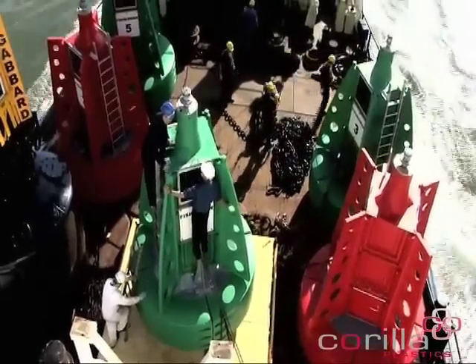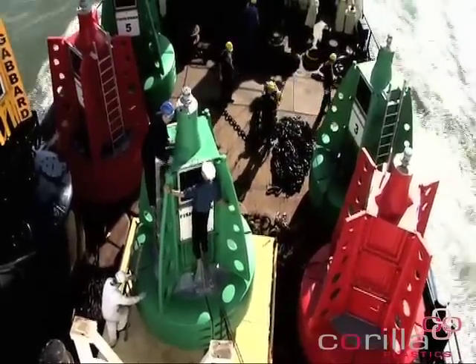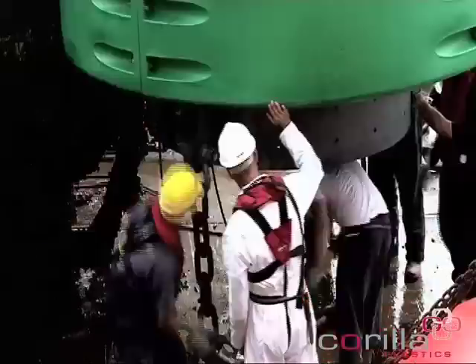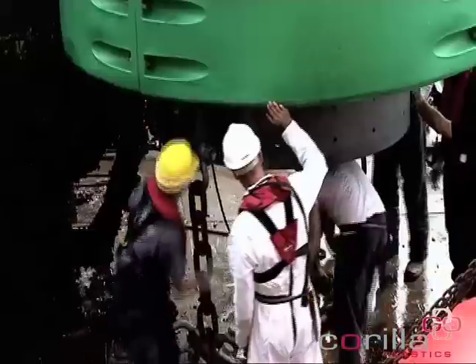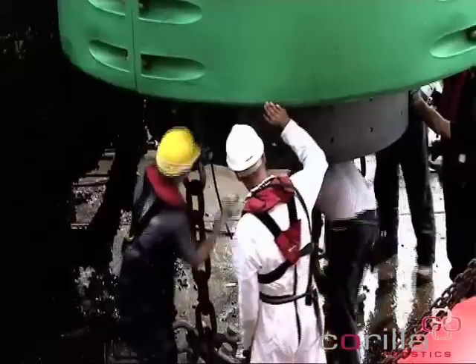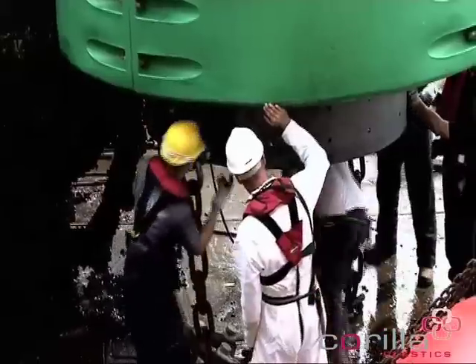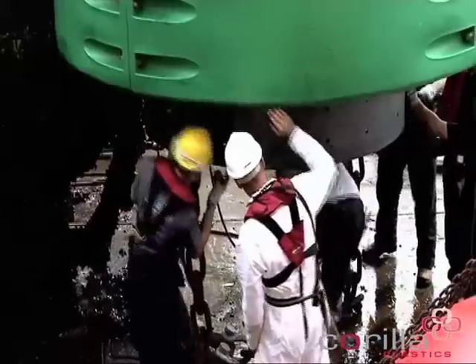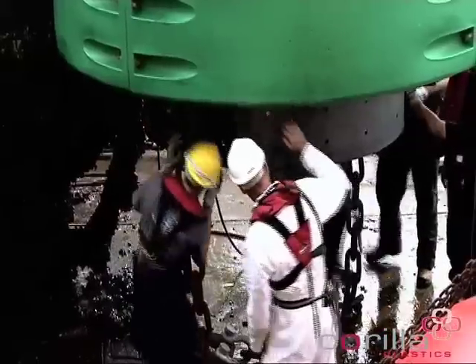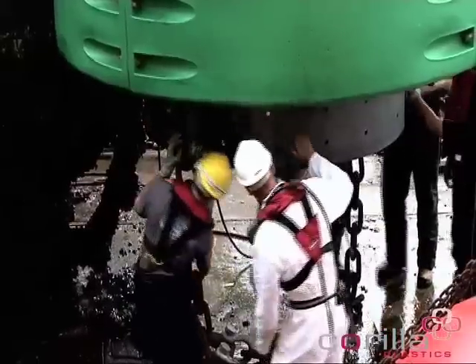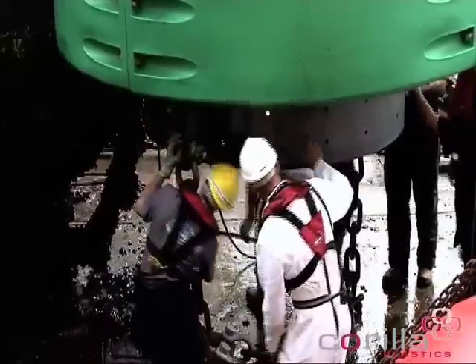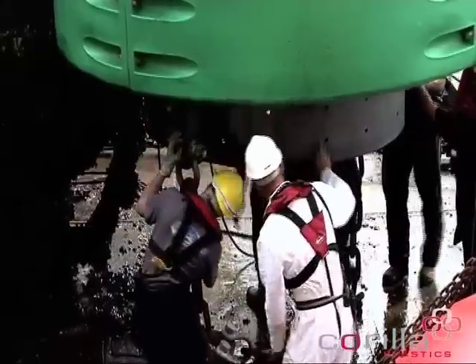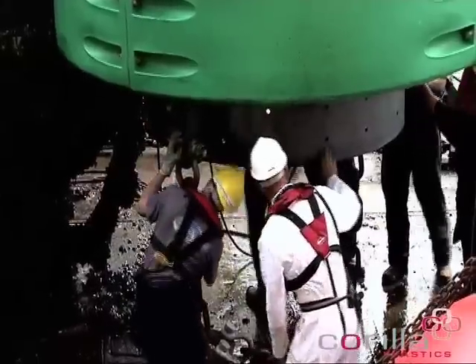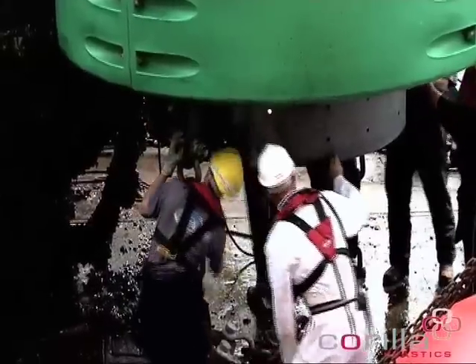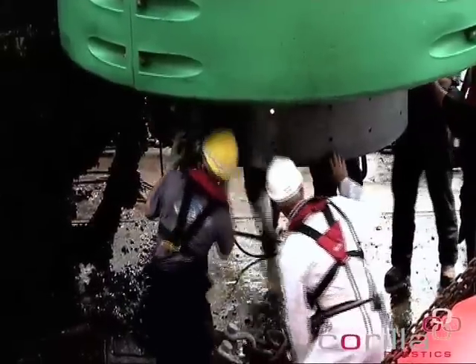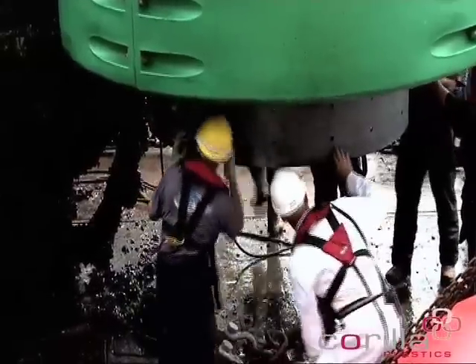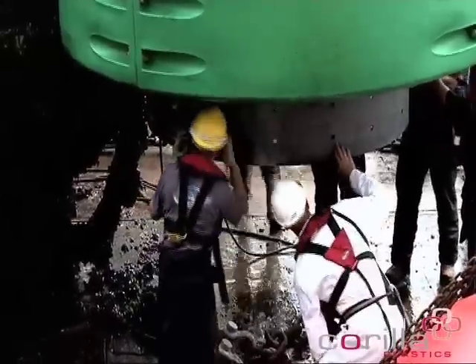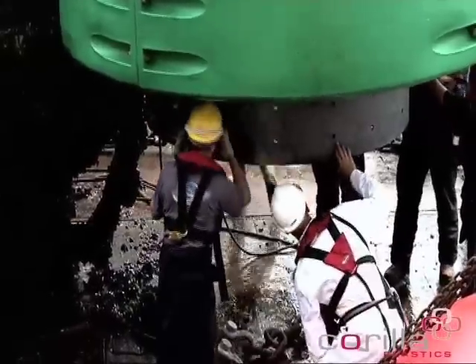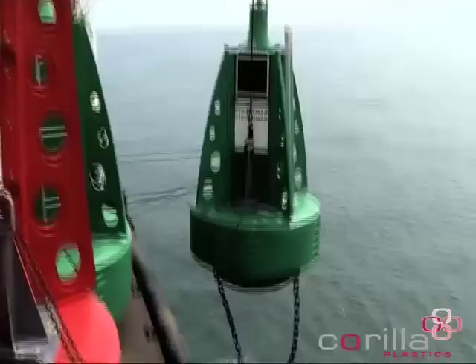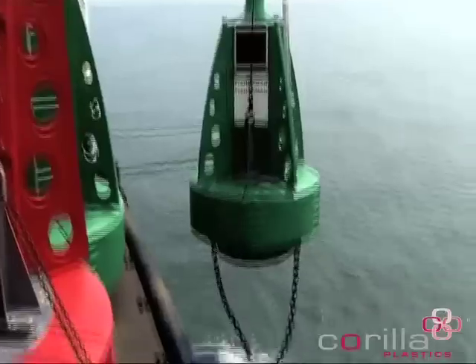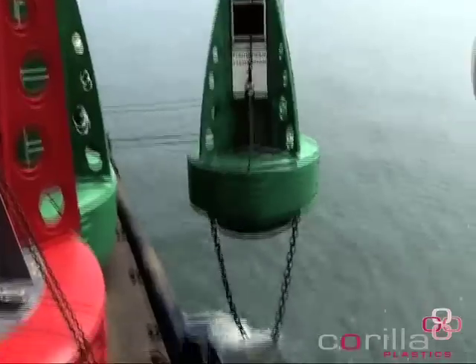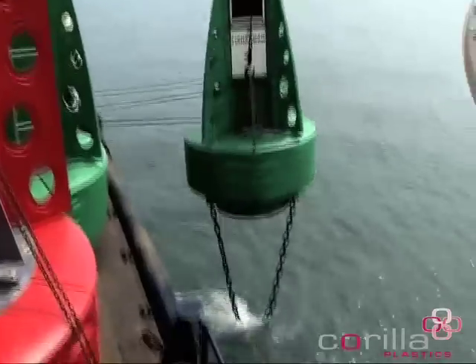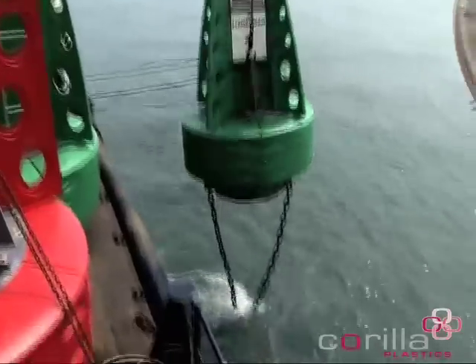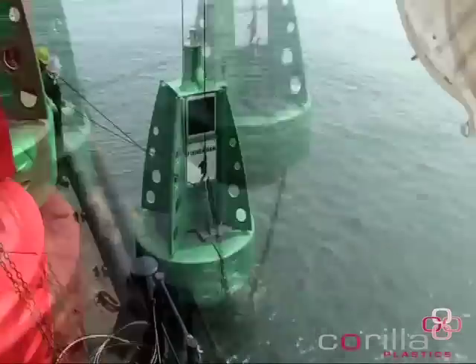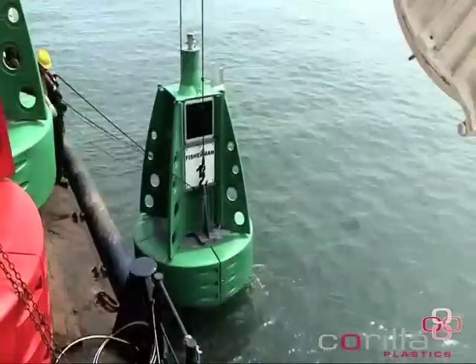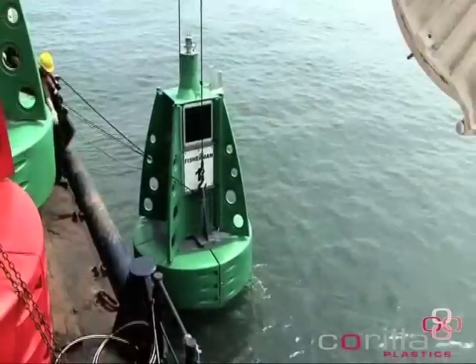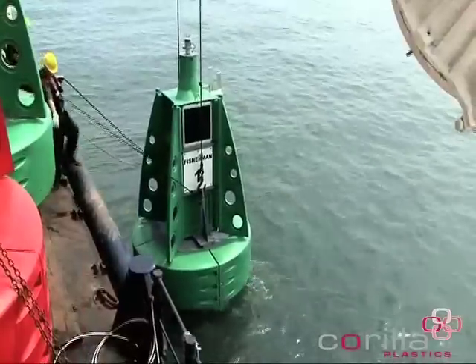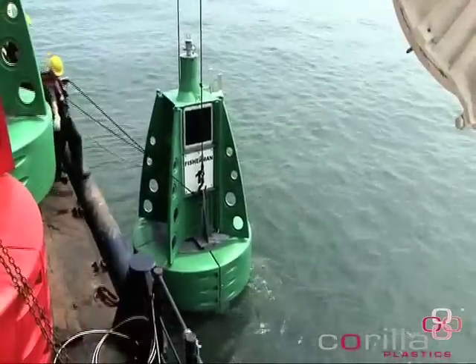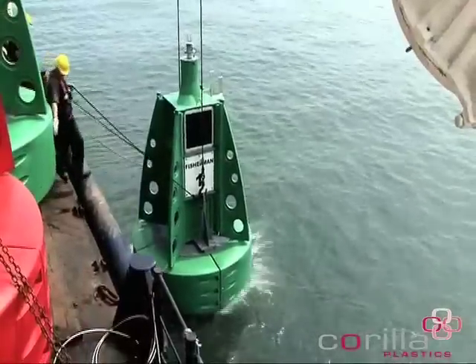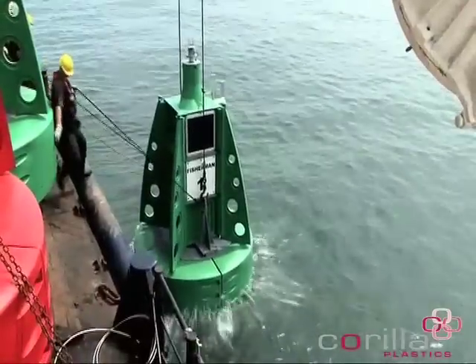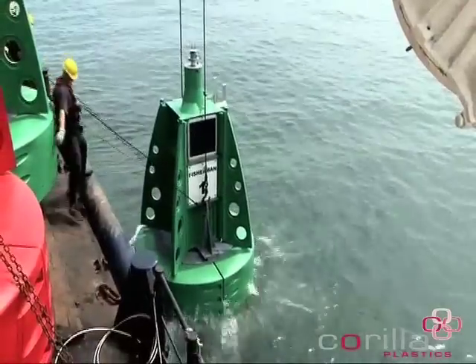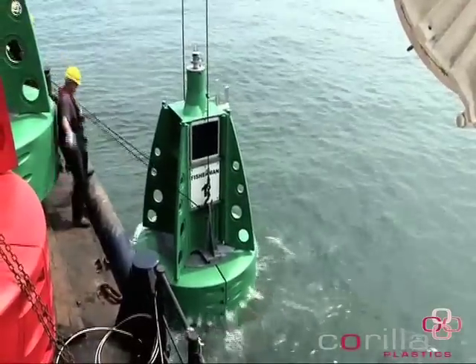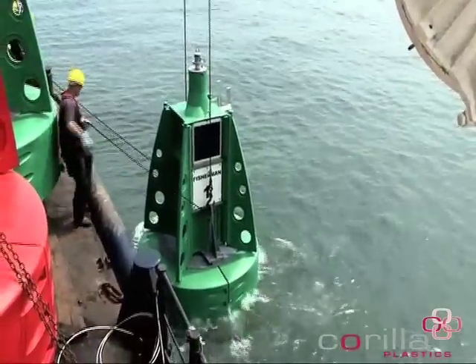Today, five Marine Class II buoys are being deployed ten miles off the Kent coast.